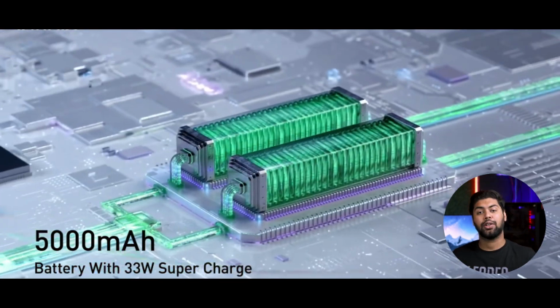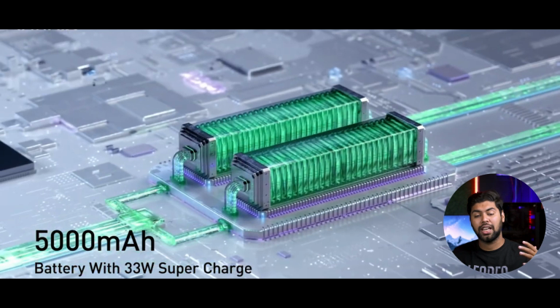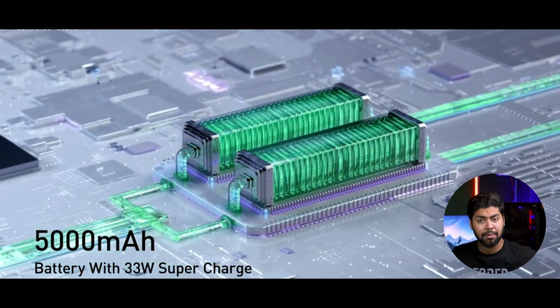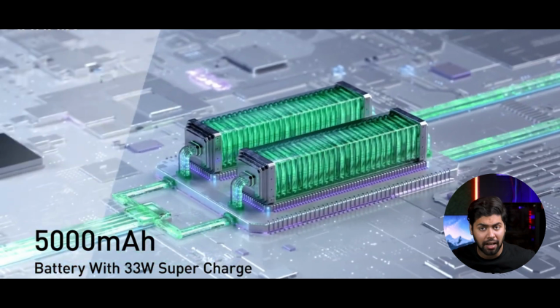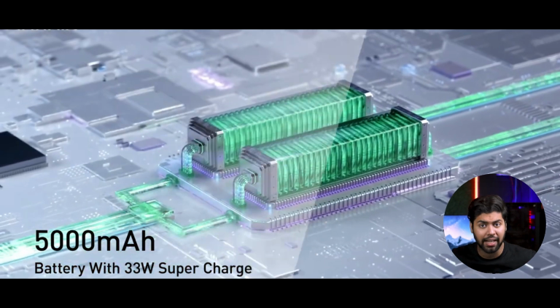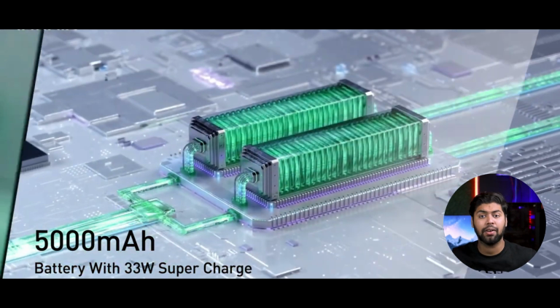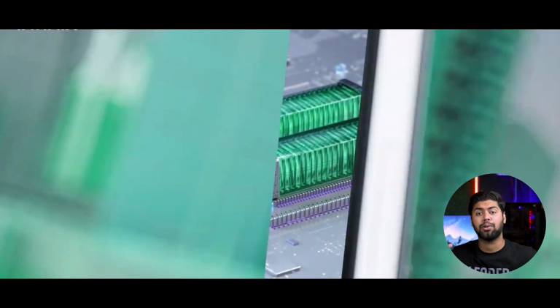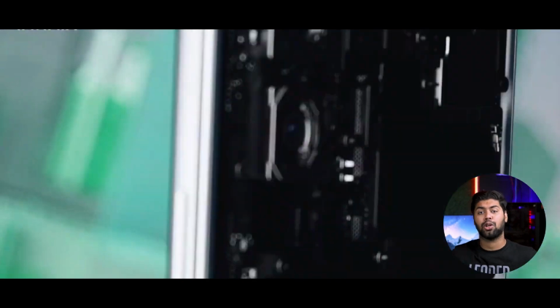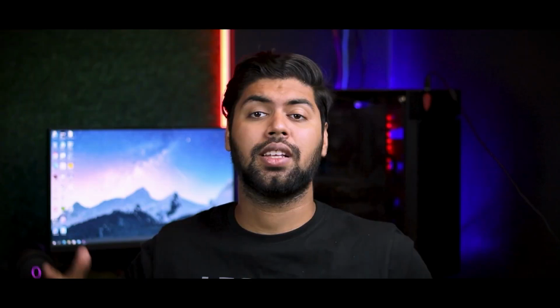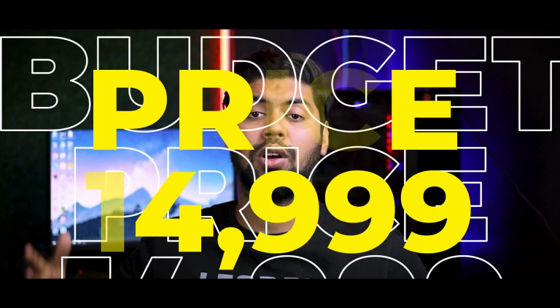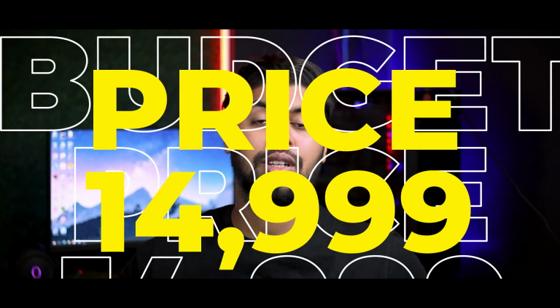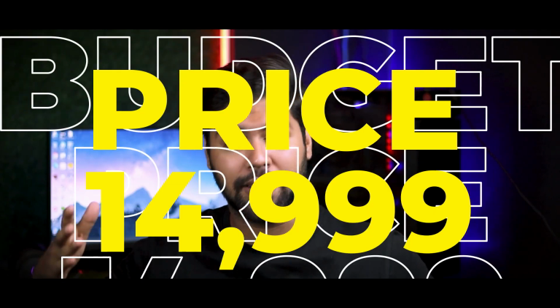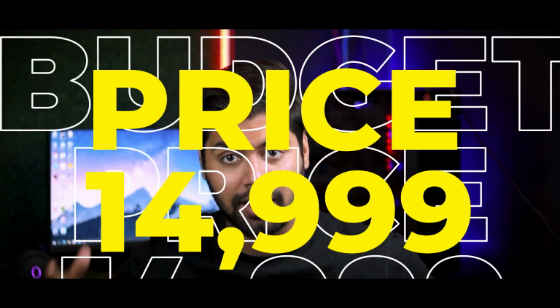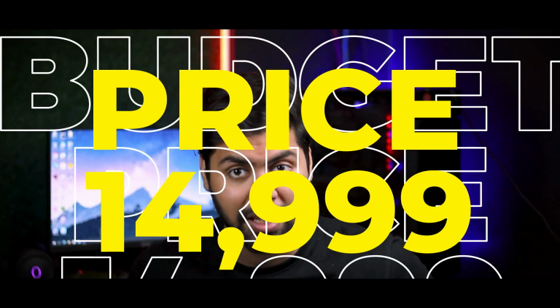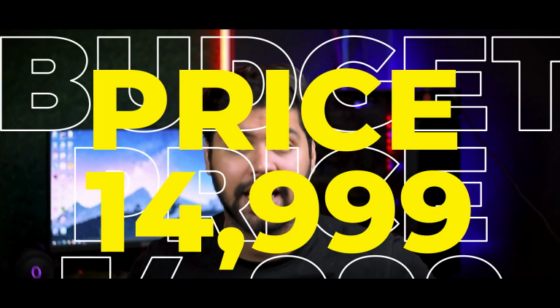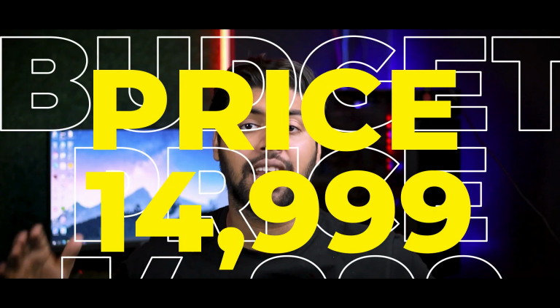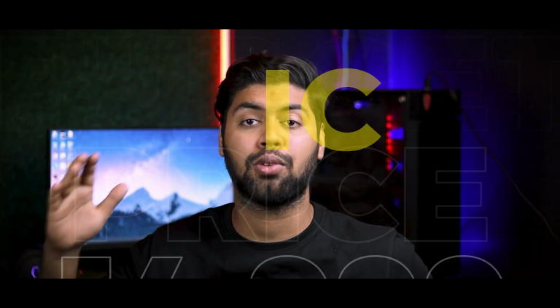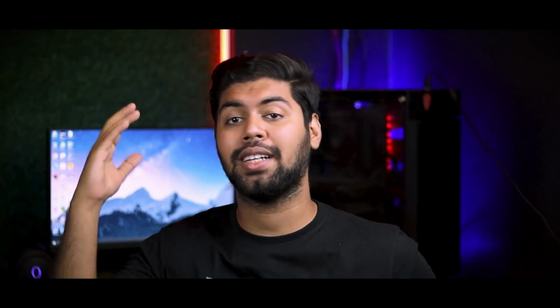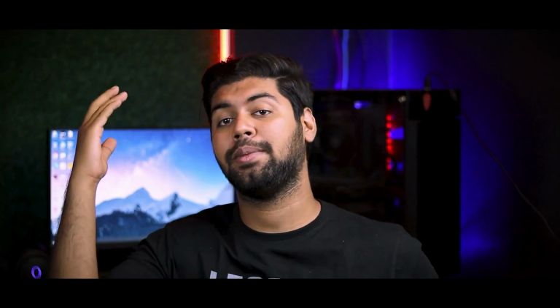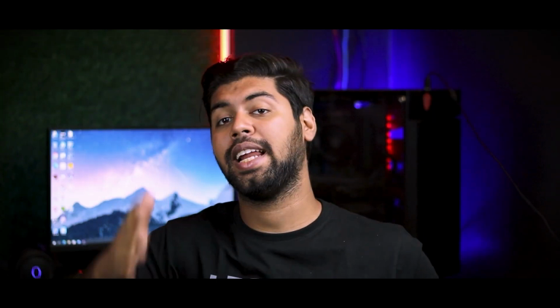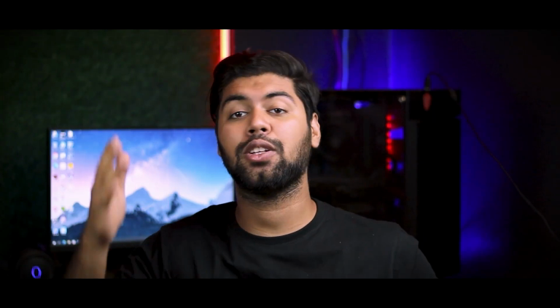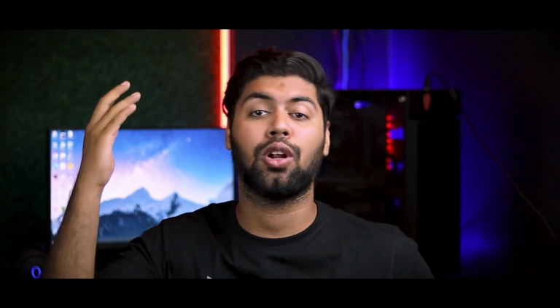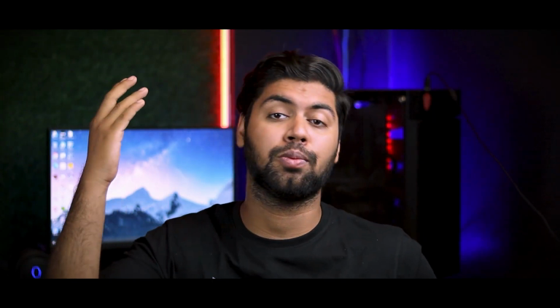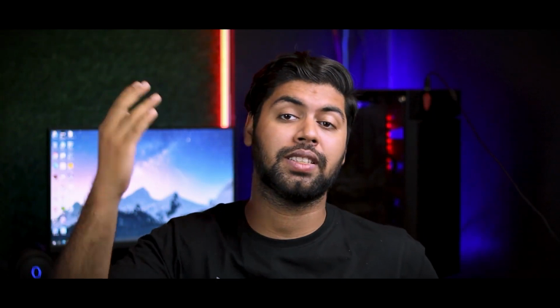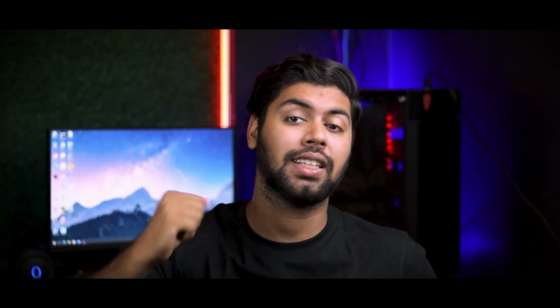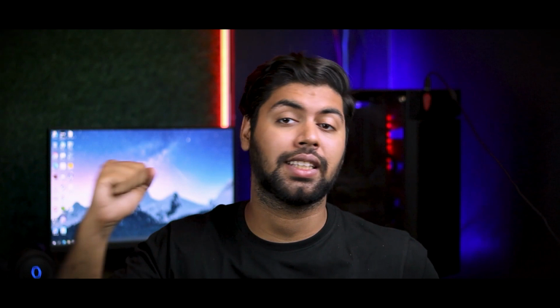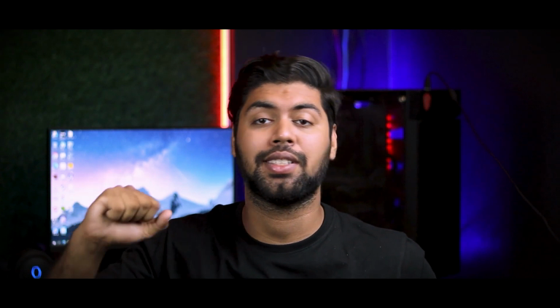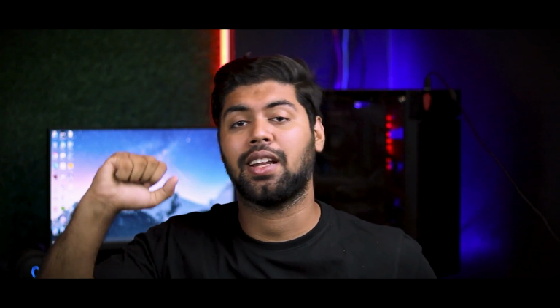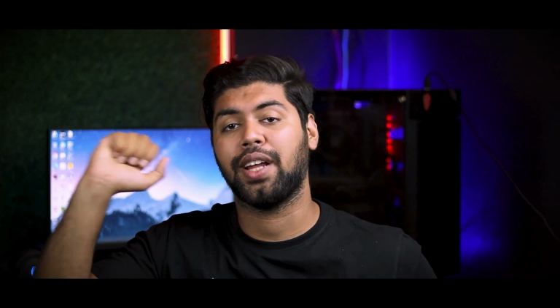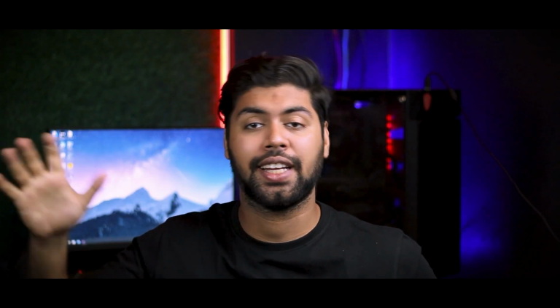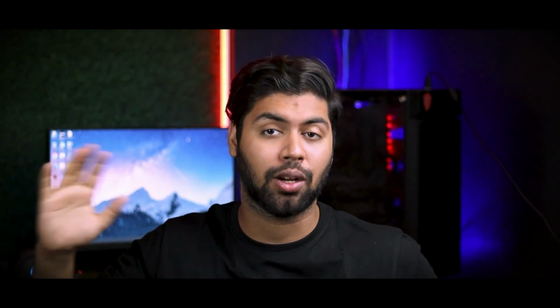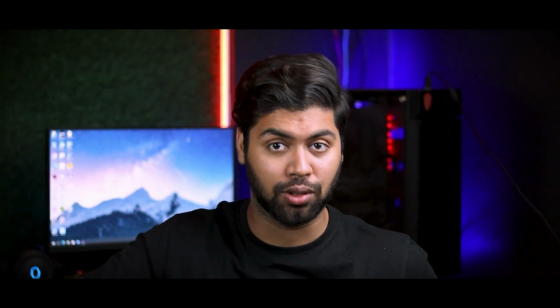The 6GB variant will be around 14,900 rupees. If you go for the 8GB variant, you will get it at around 18,000 rupees.